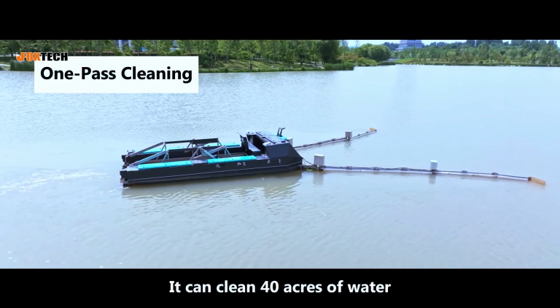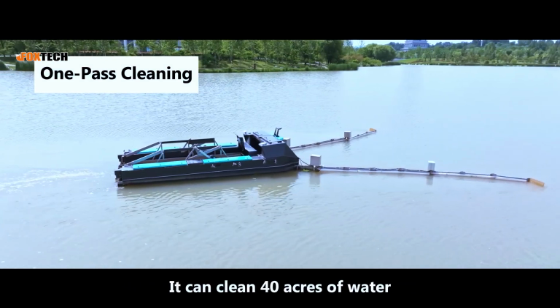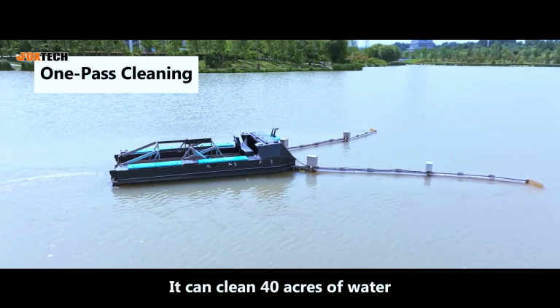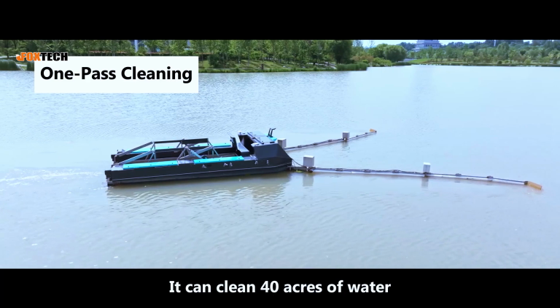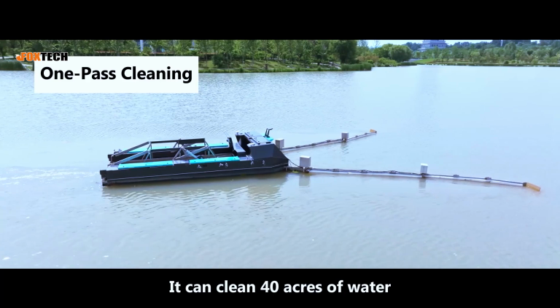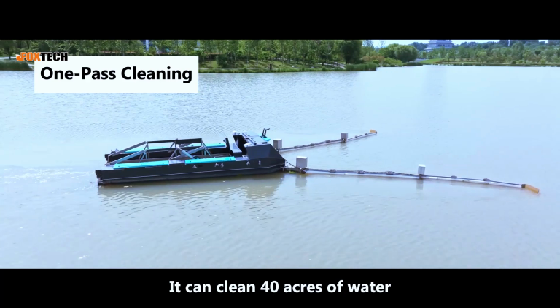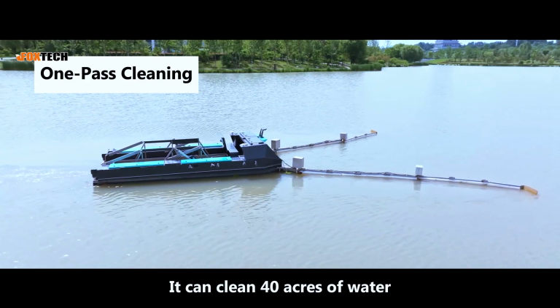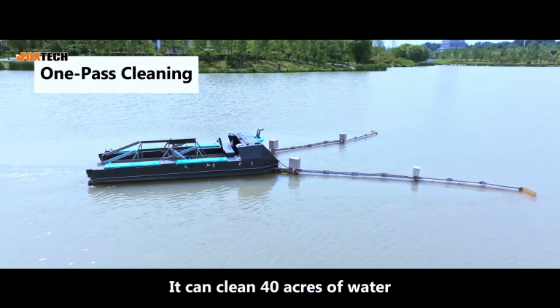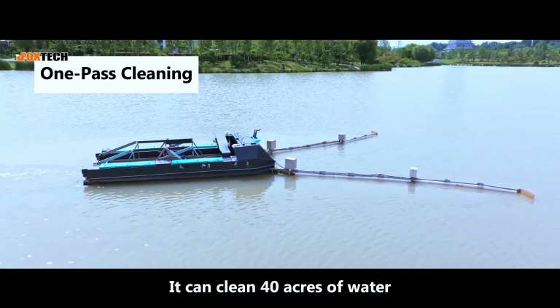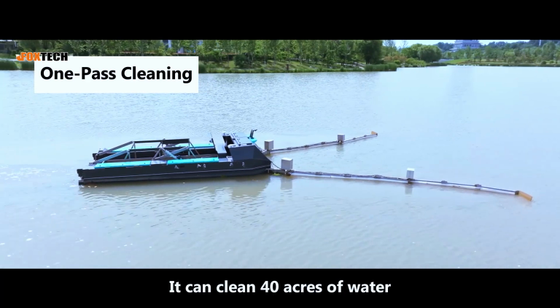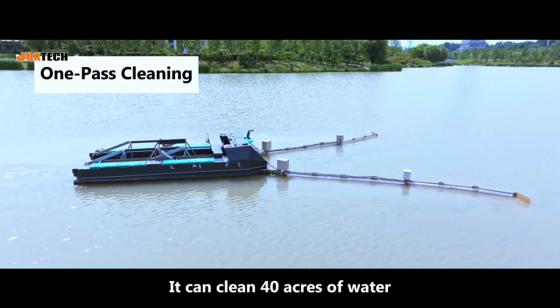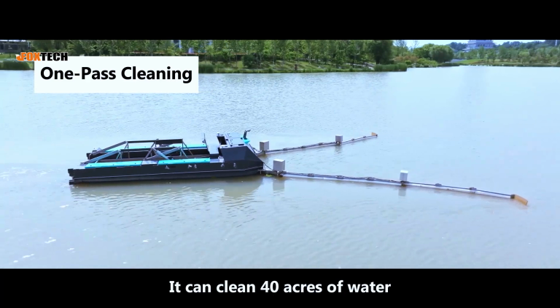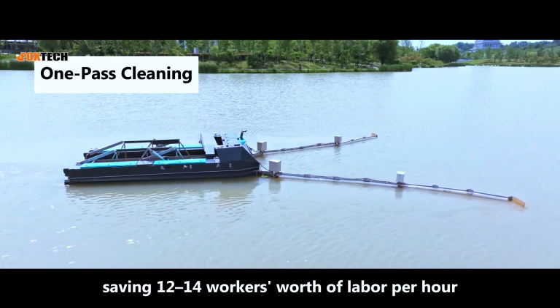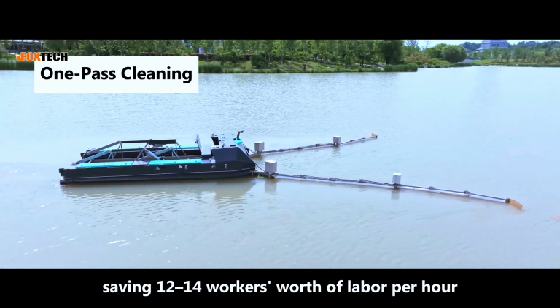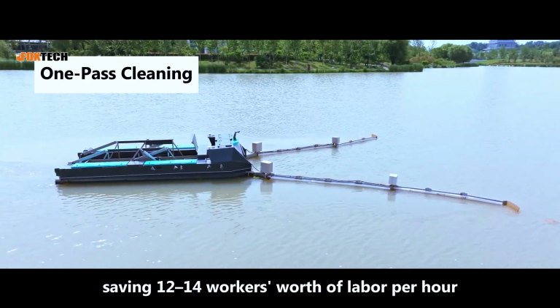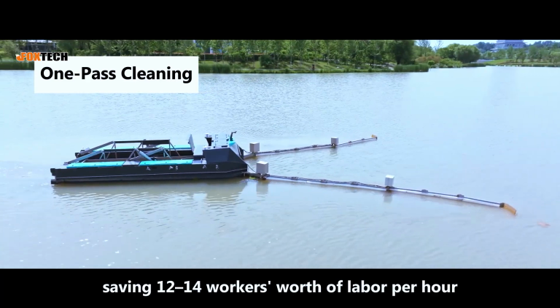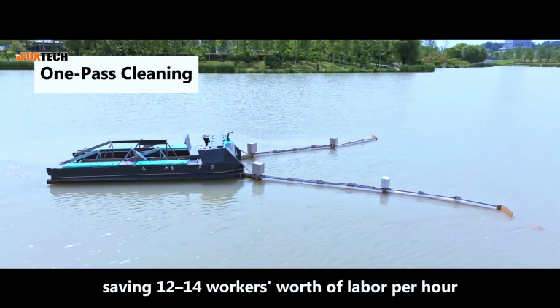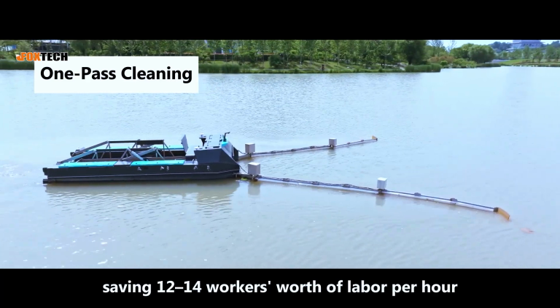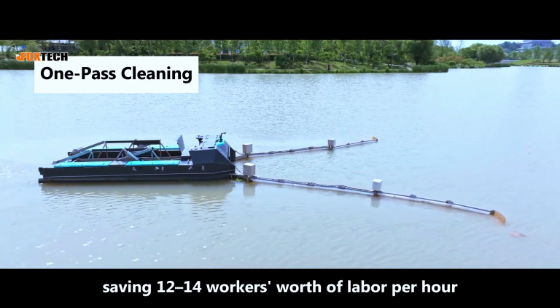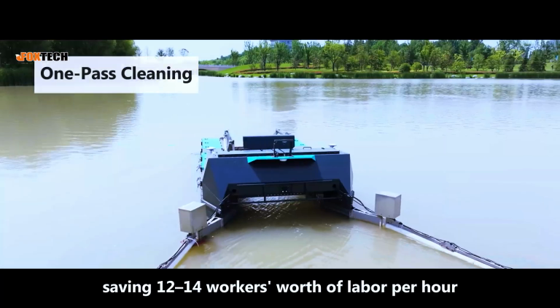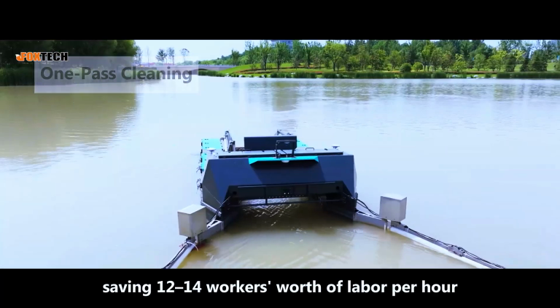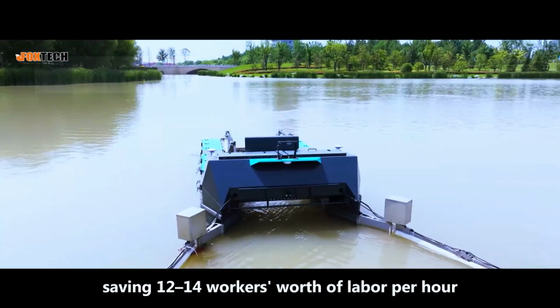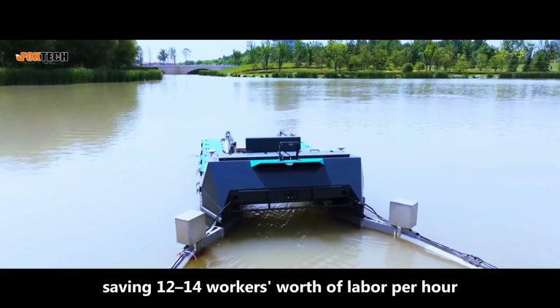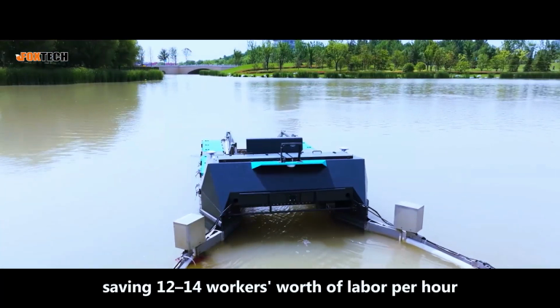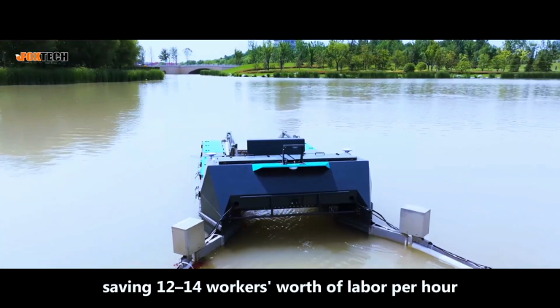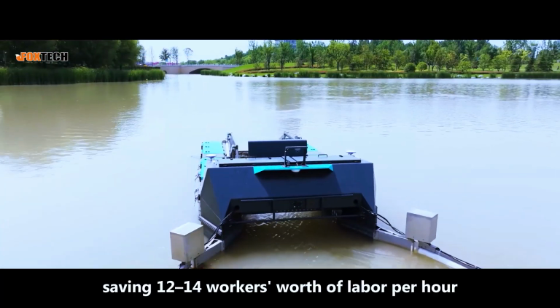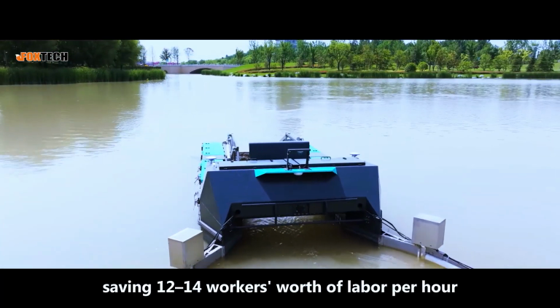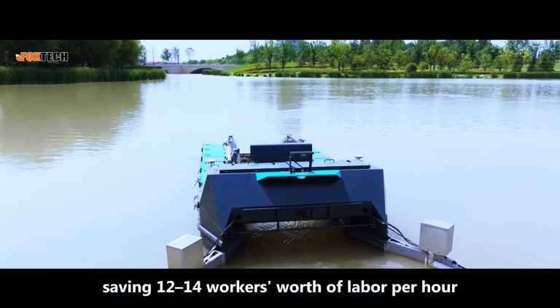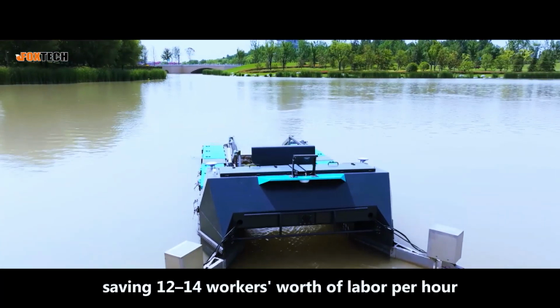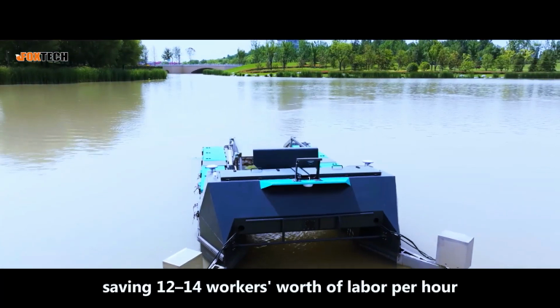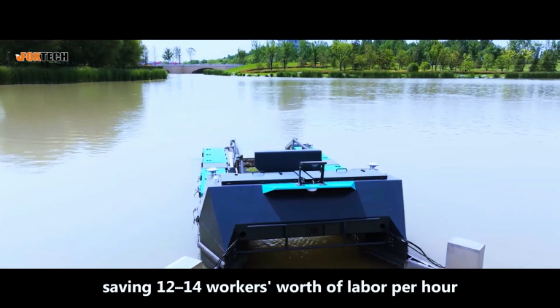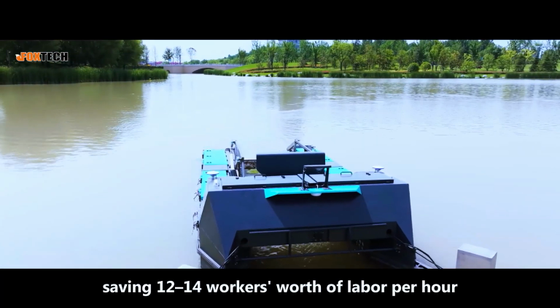It can clean 40 acres of water, saving the equivalent of 12 to 14 workers' worth of labor per hour.